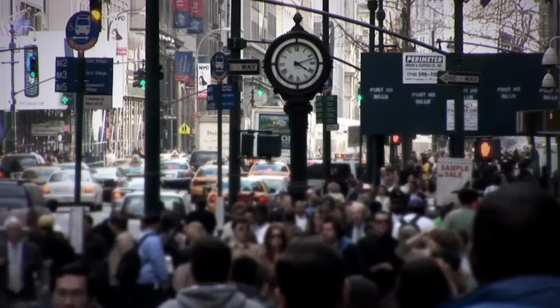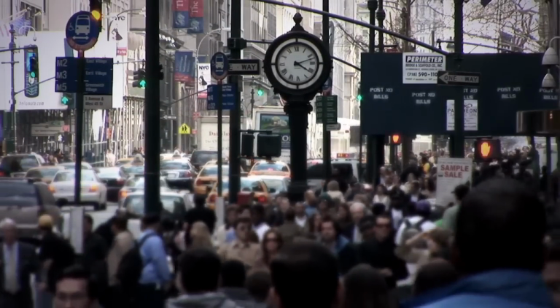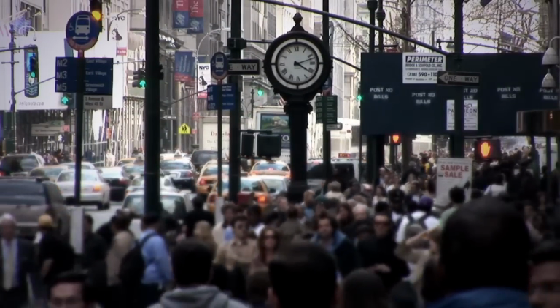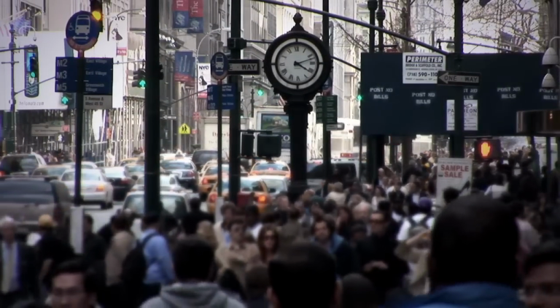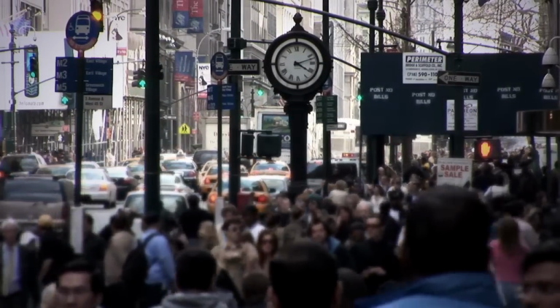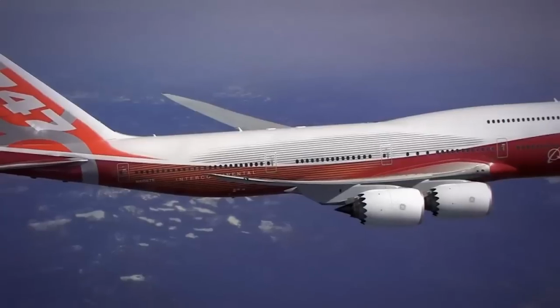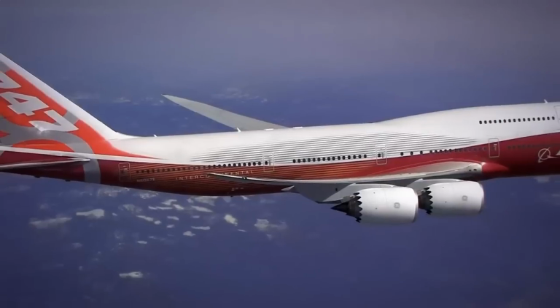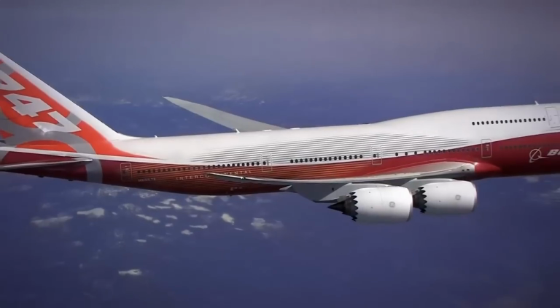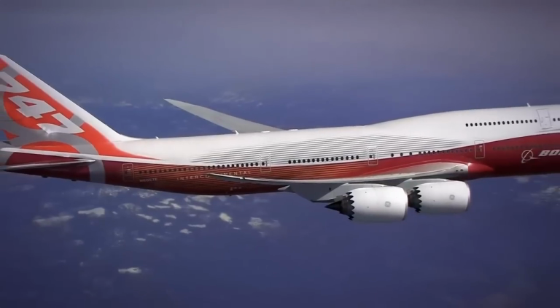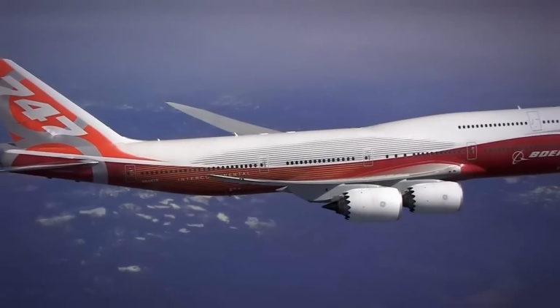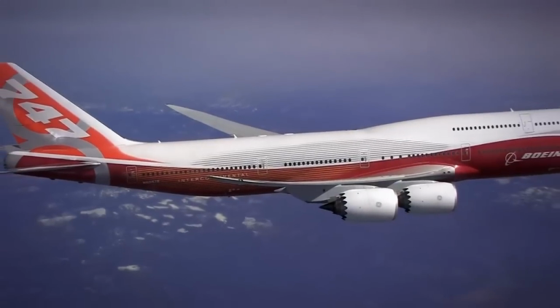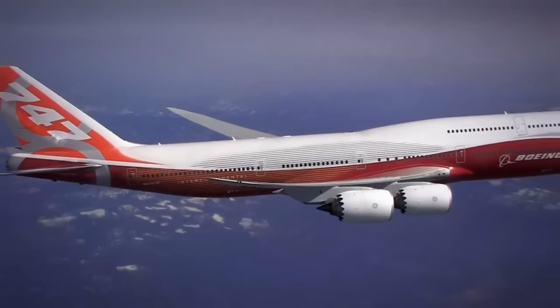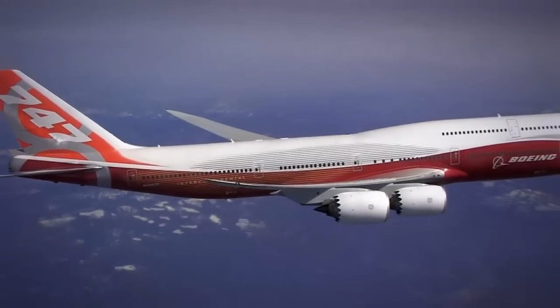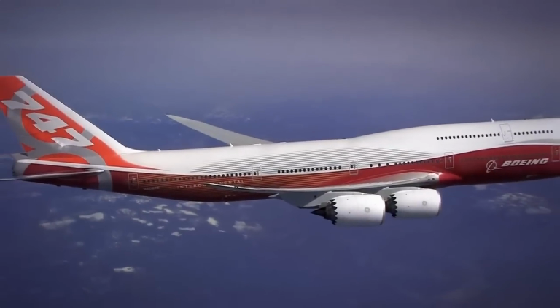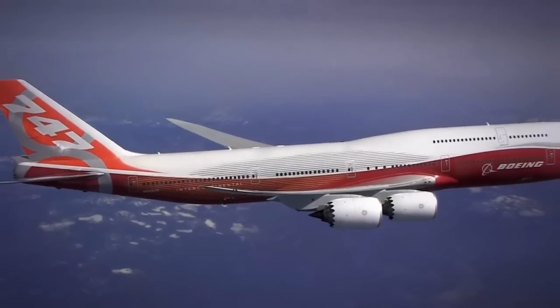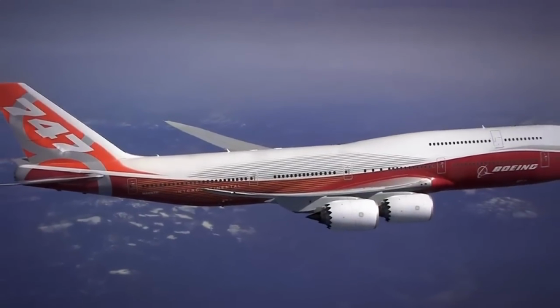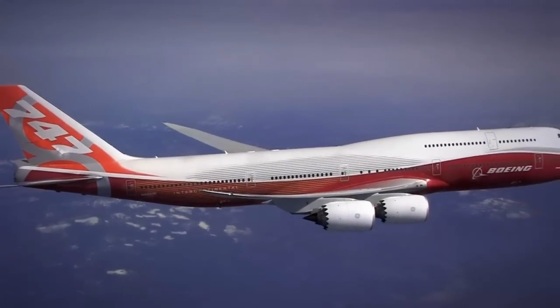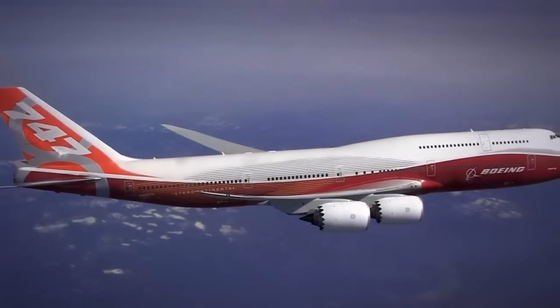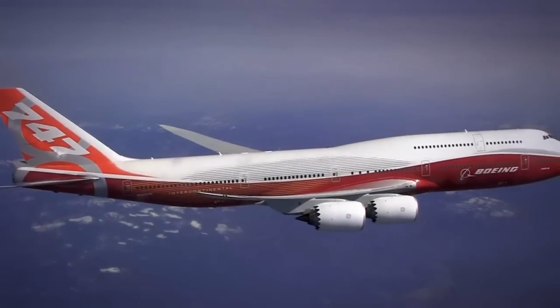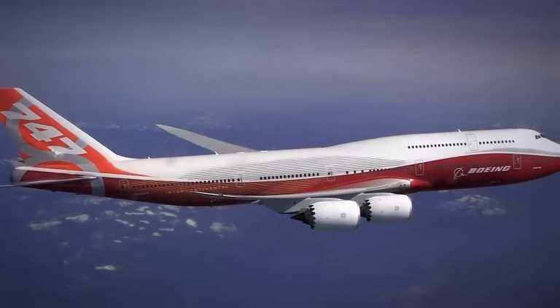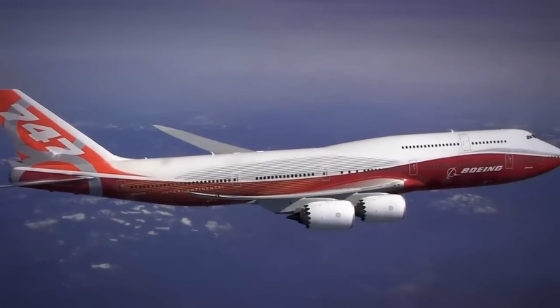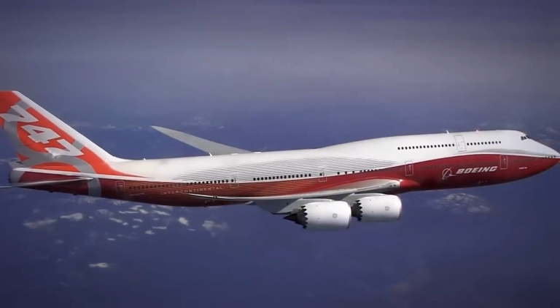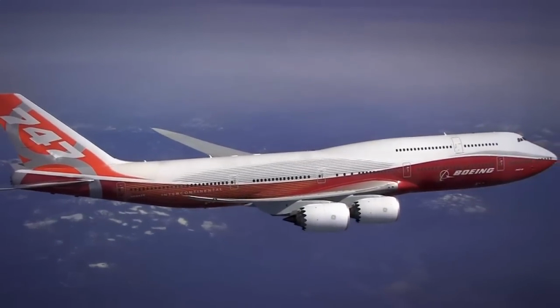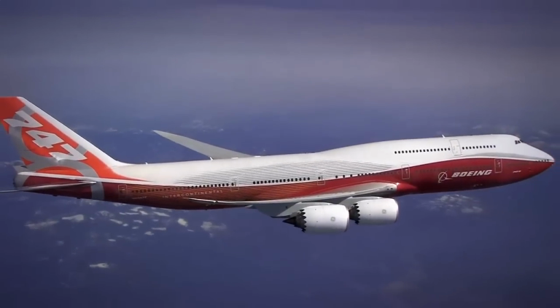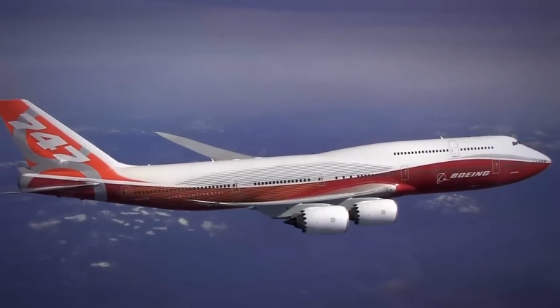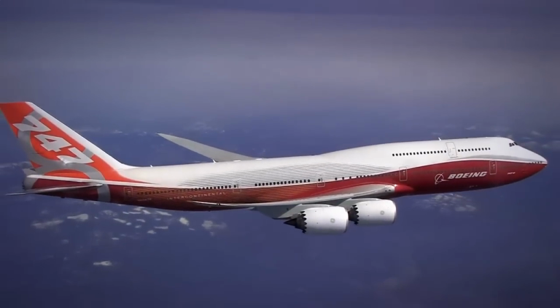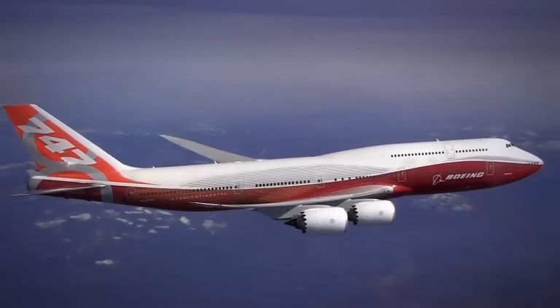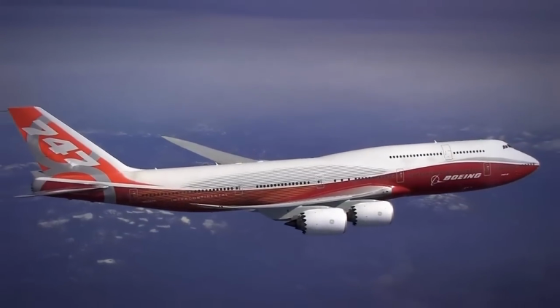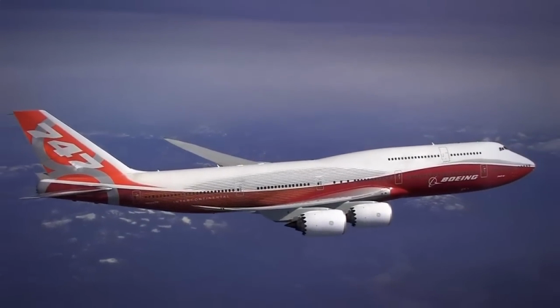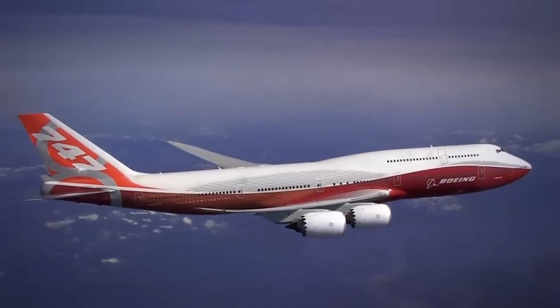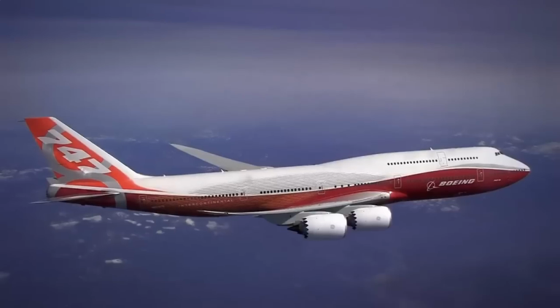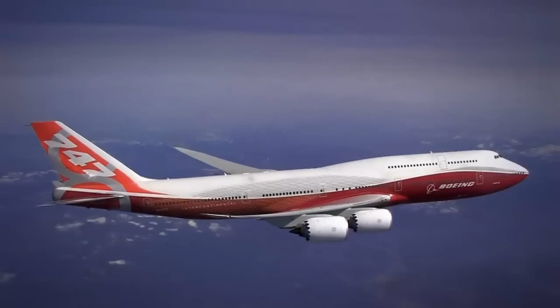Now Boeing has reinvented the iconic 747, a task just as monumental as the airplane itself.